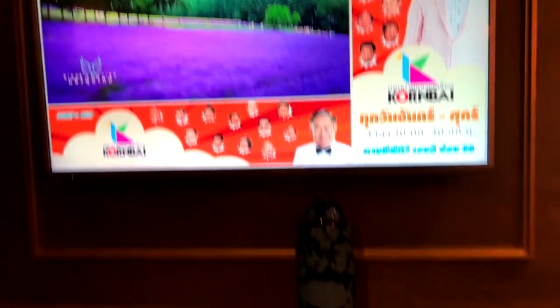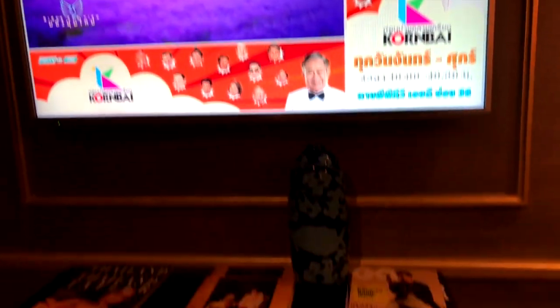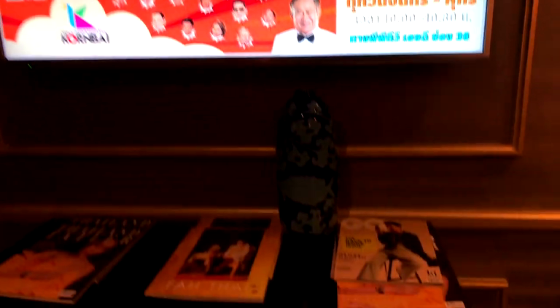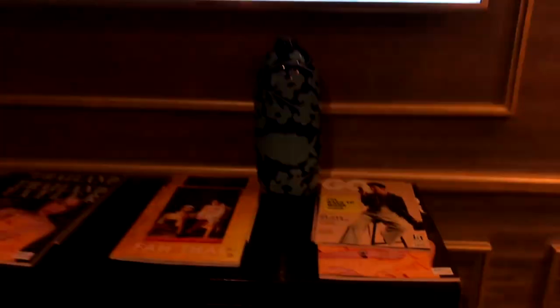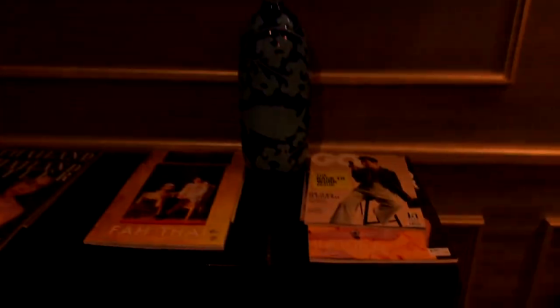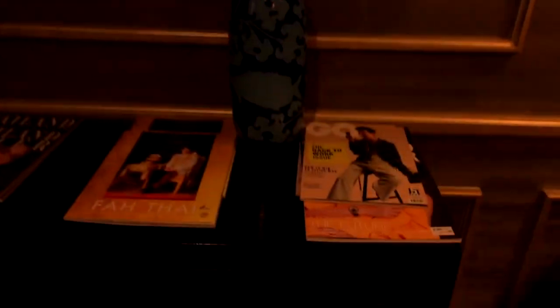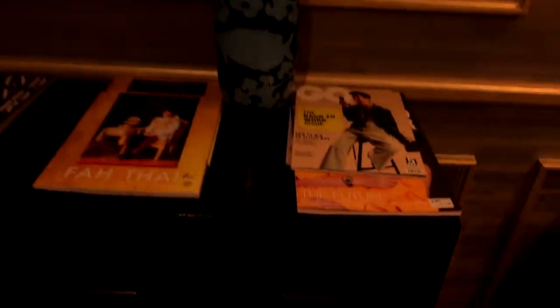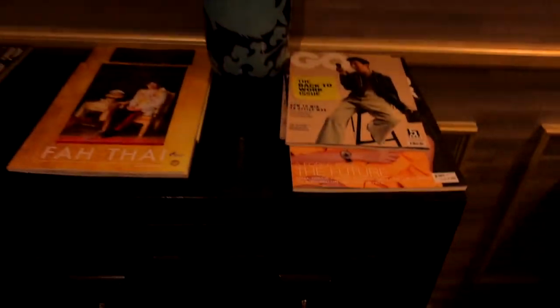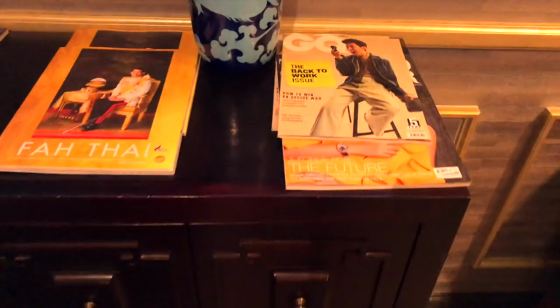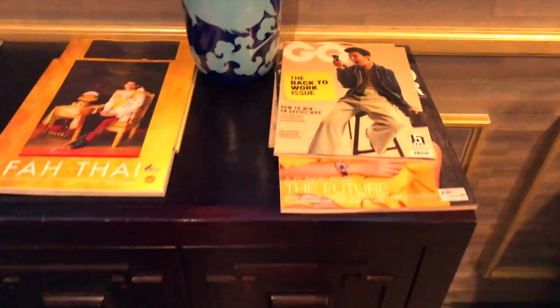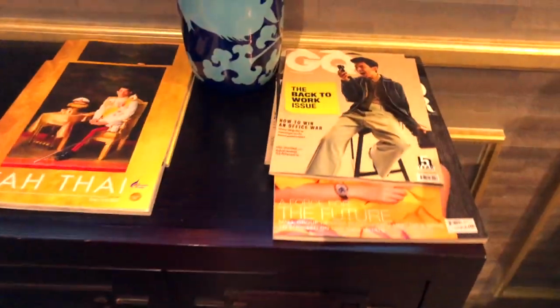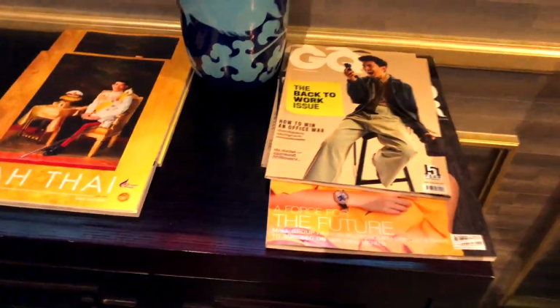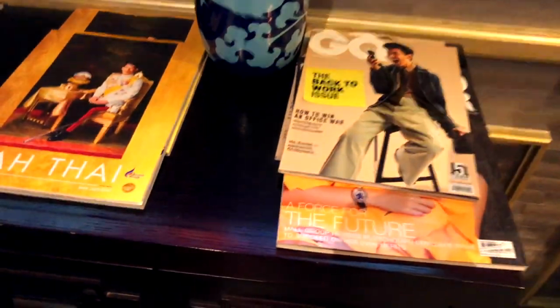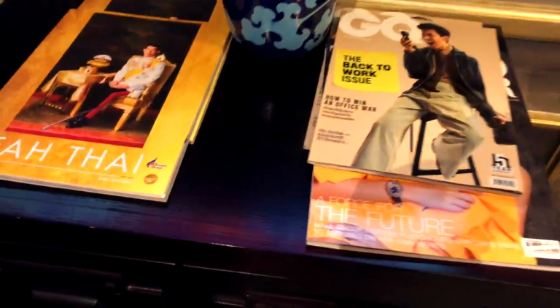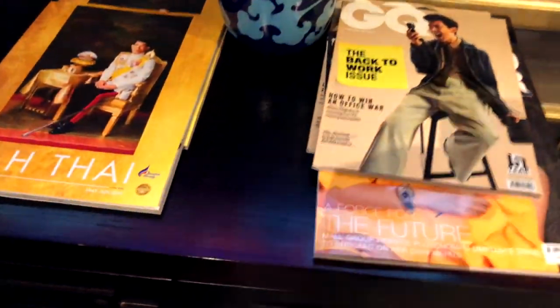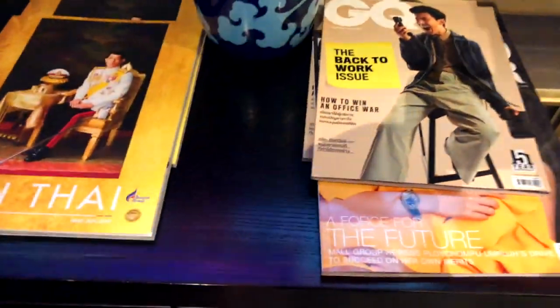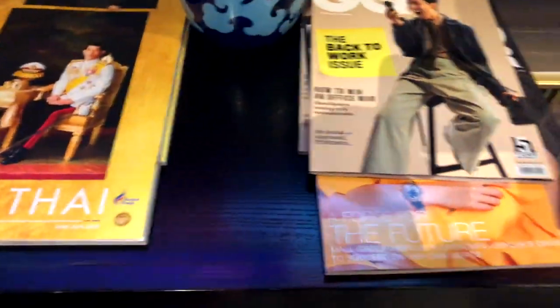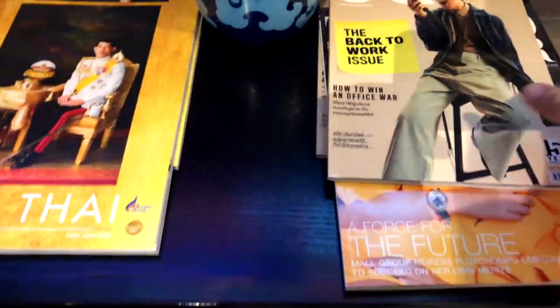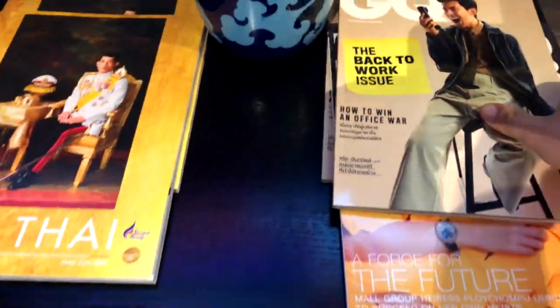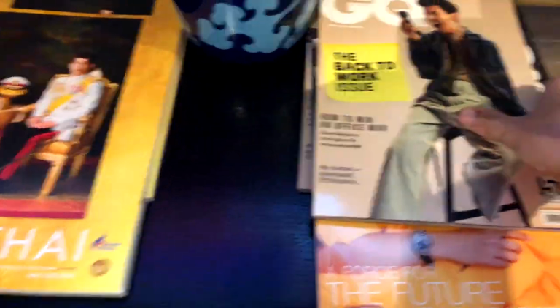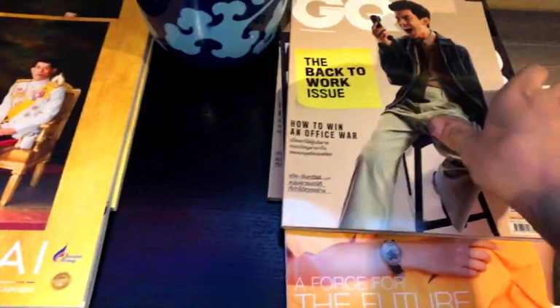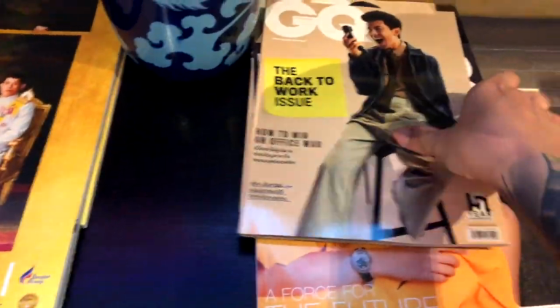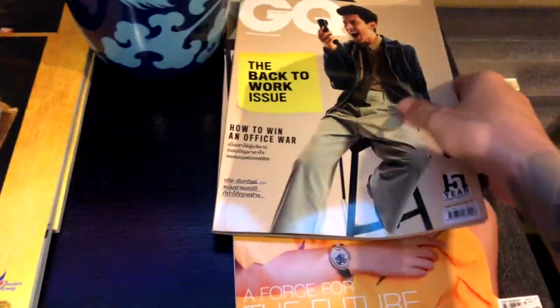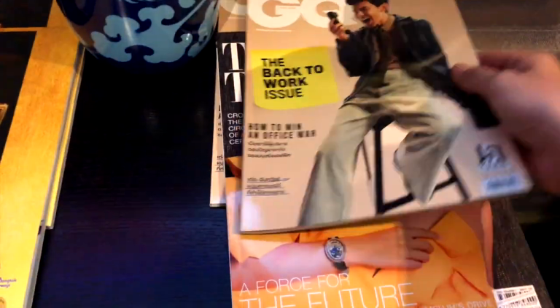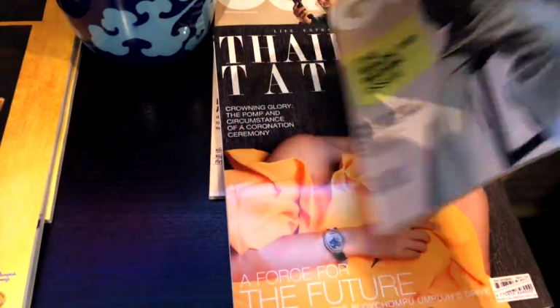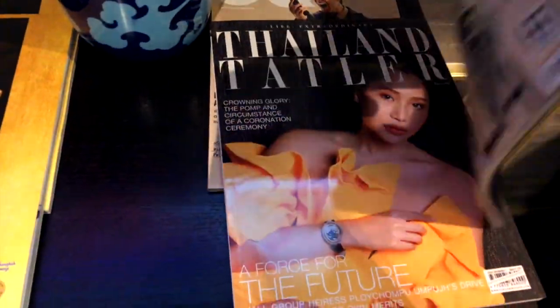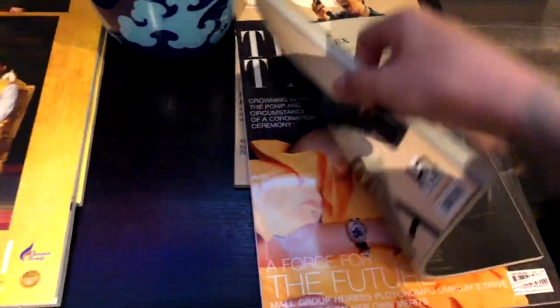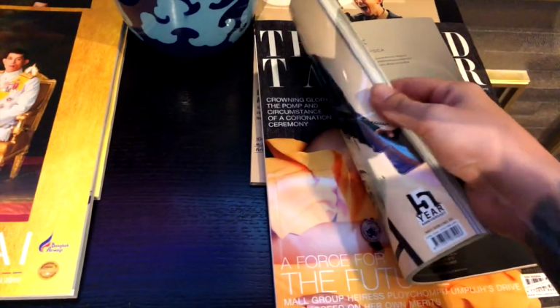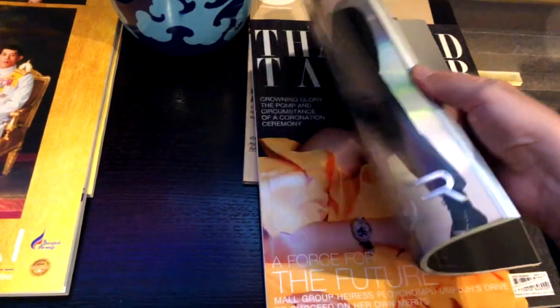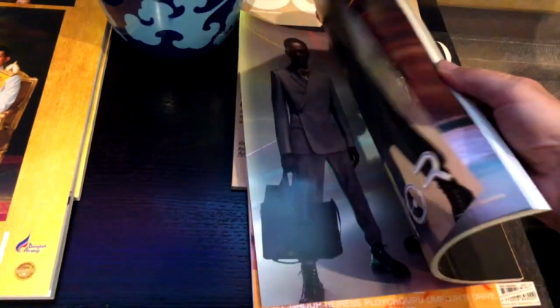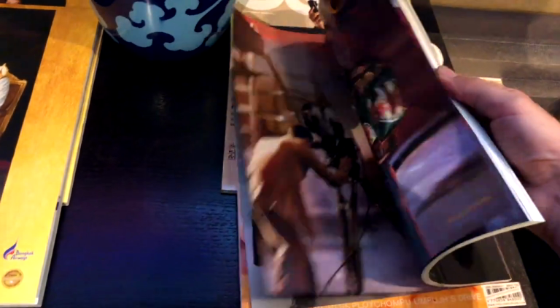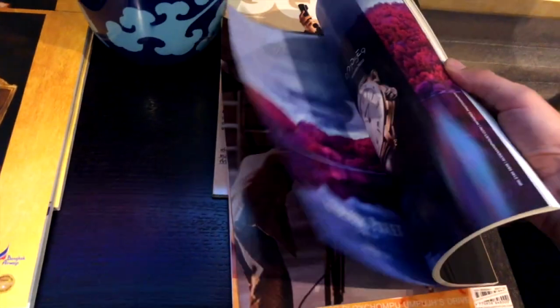There were also some free magazines and newspapers available for passengers to read.